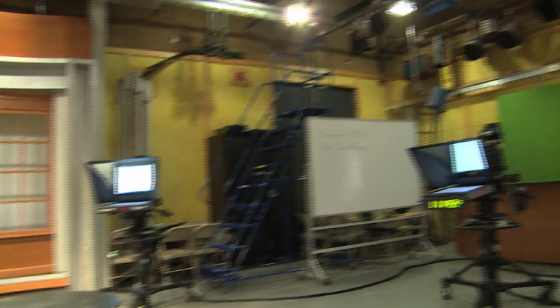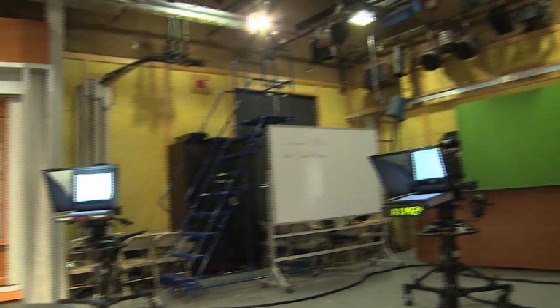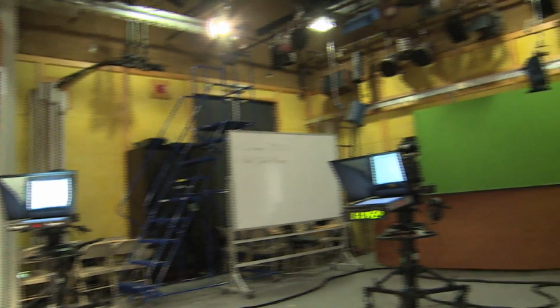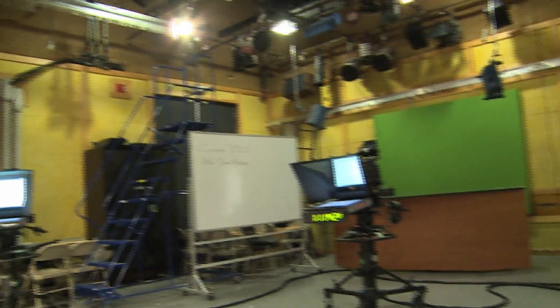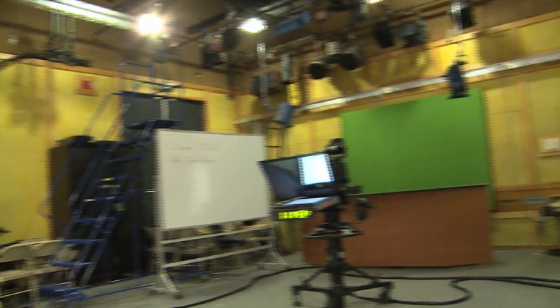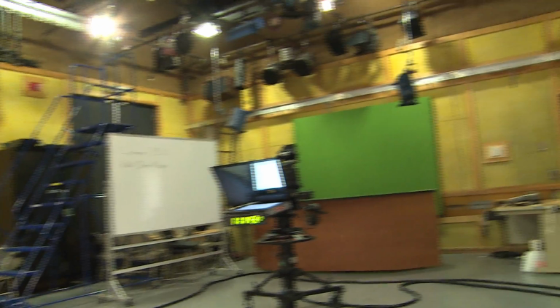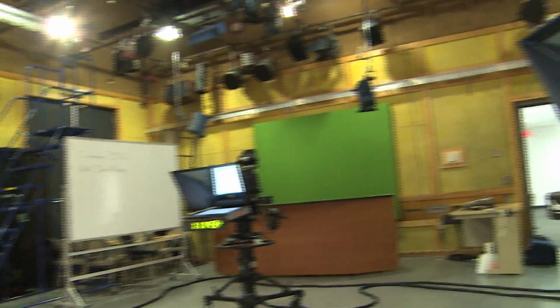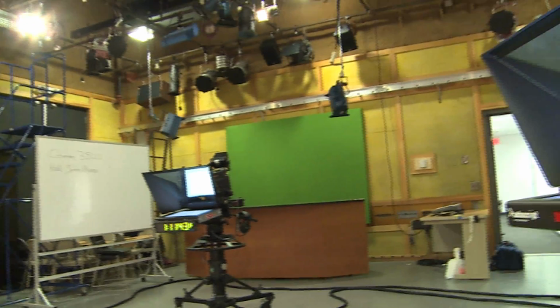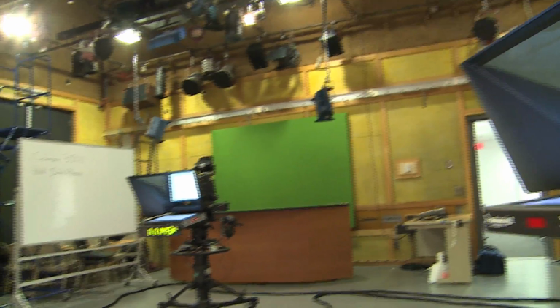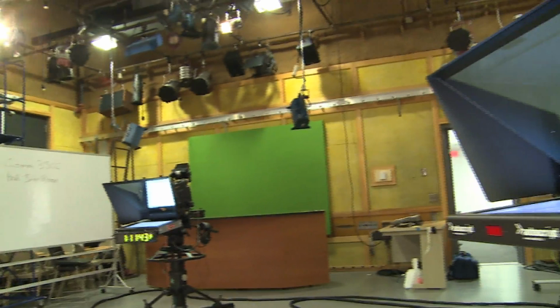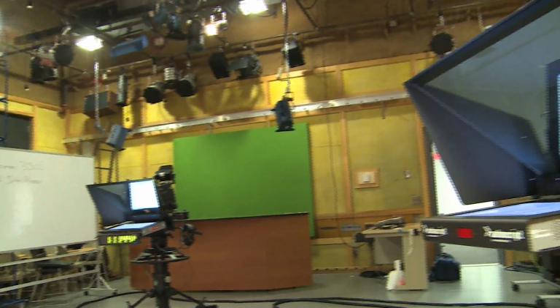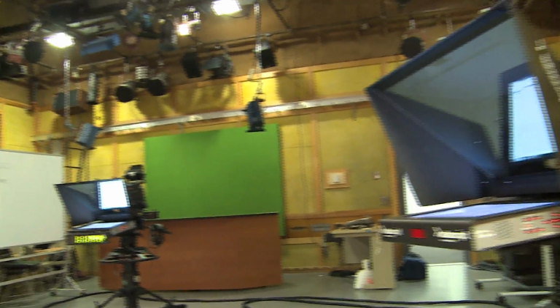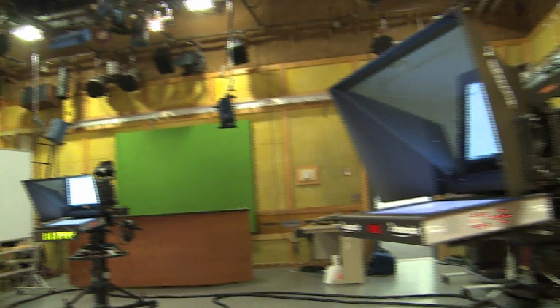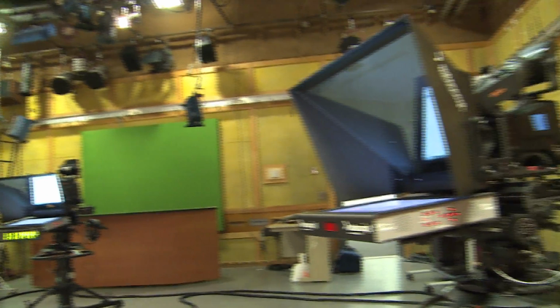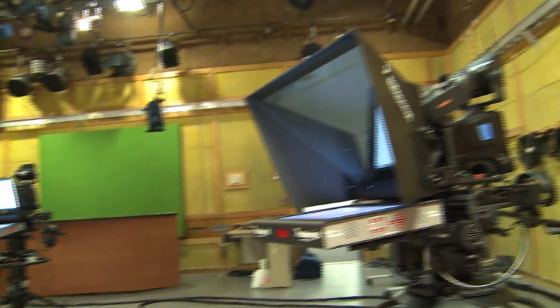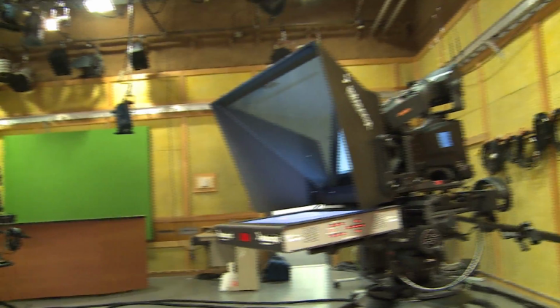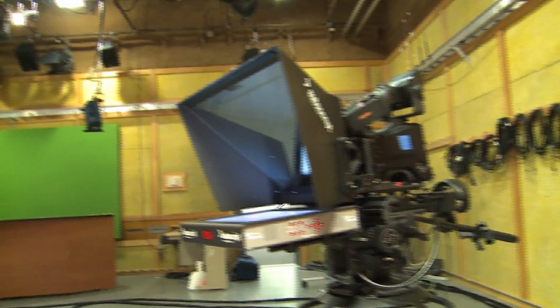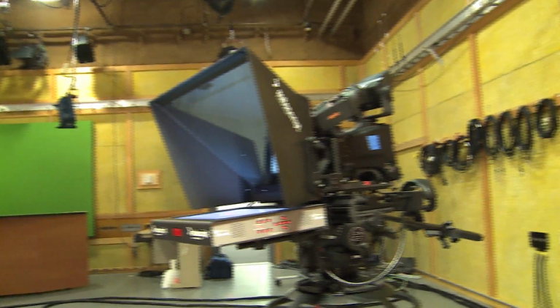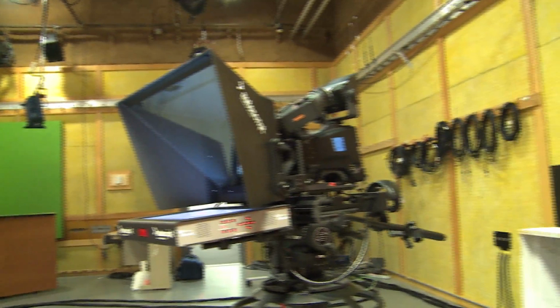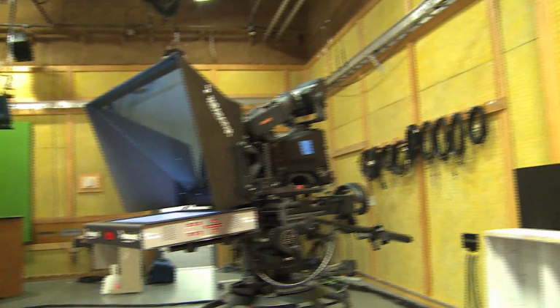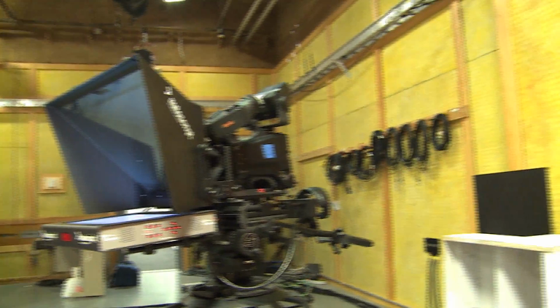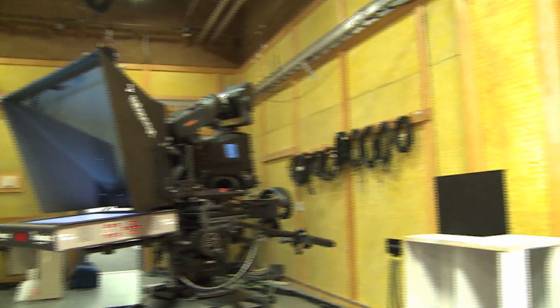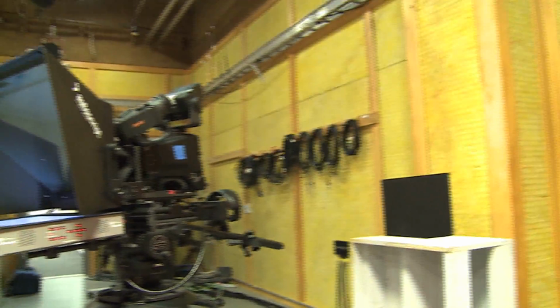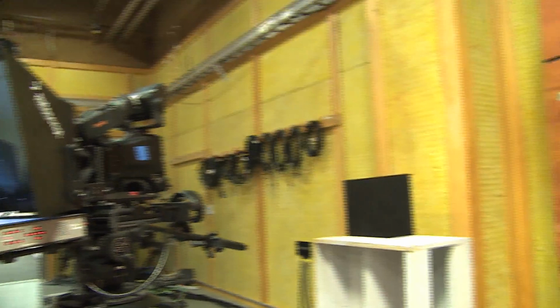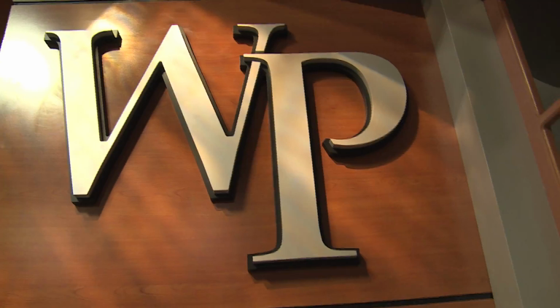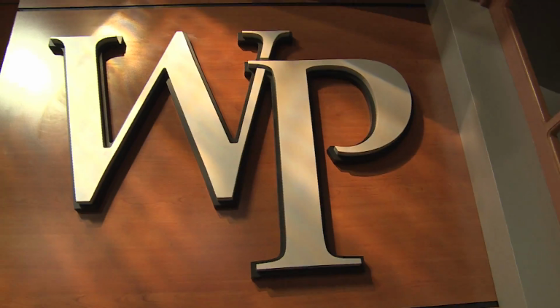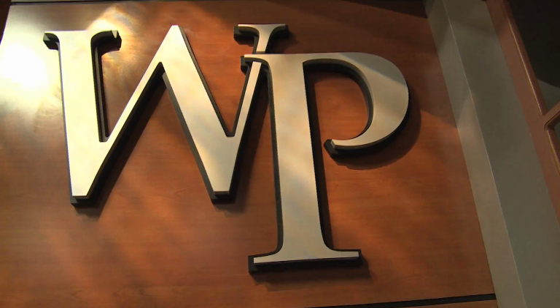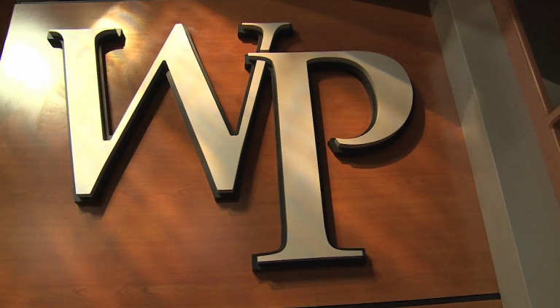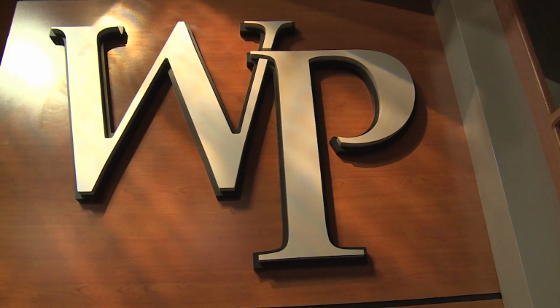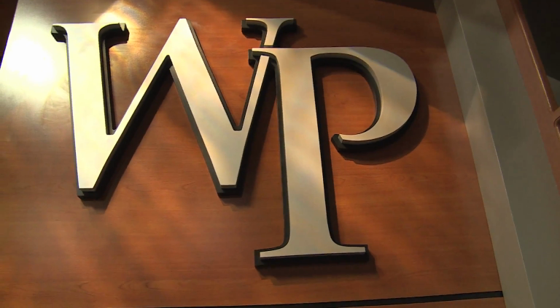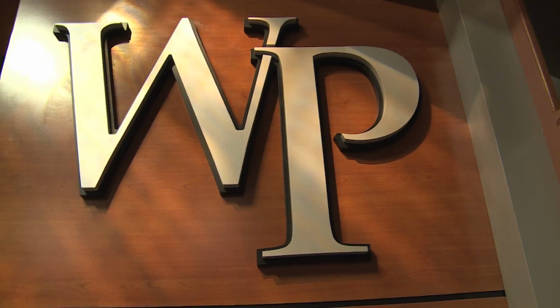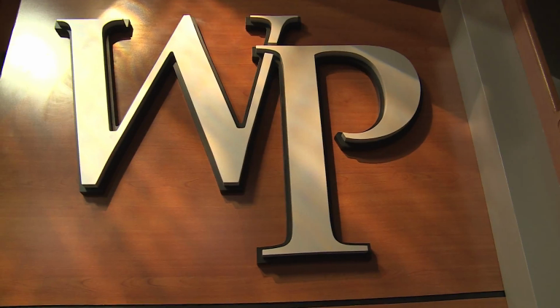This is the new William Patterson broadcast news studio, where students go a step beyond.